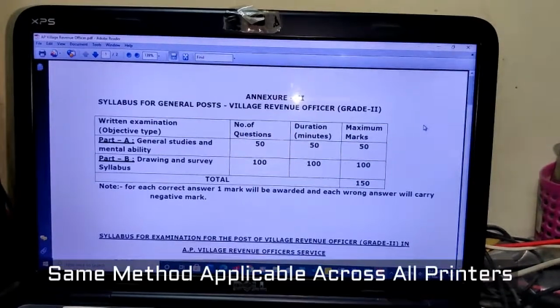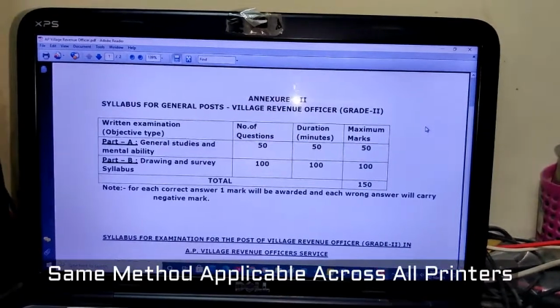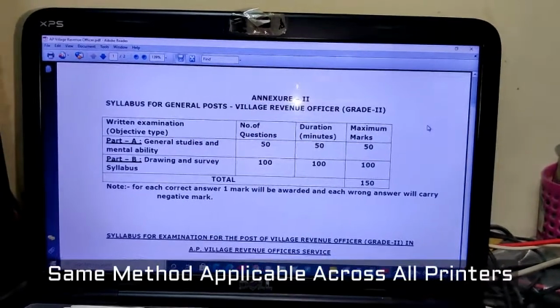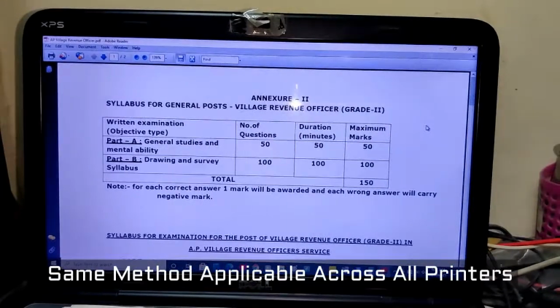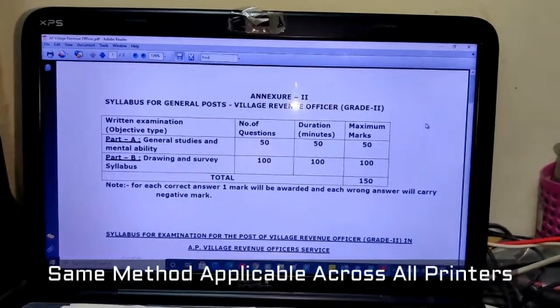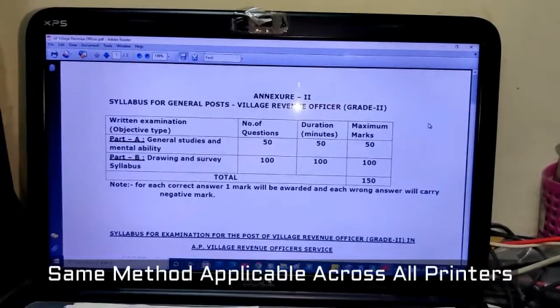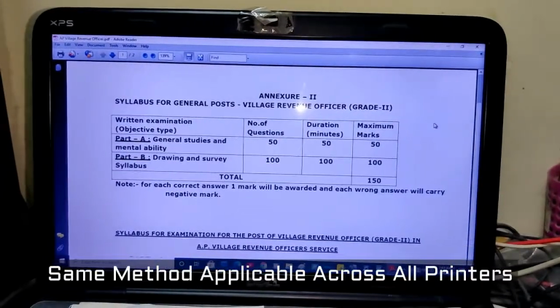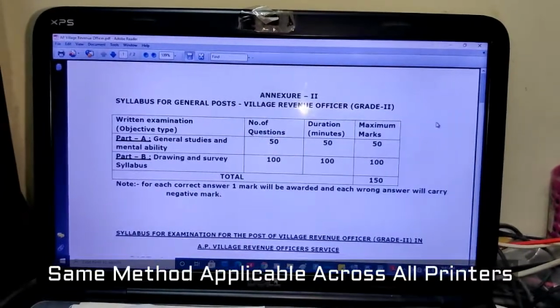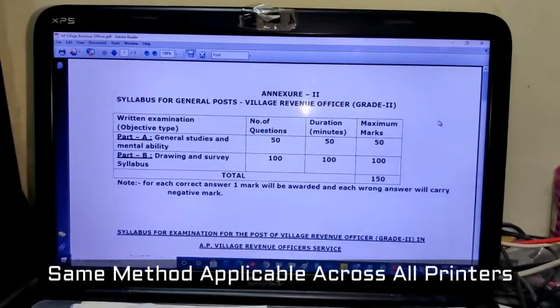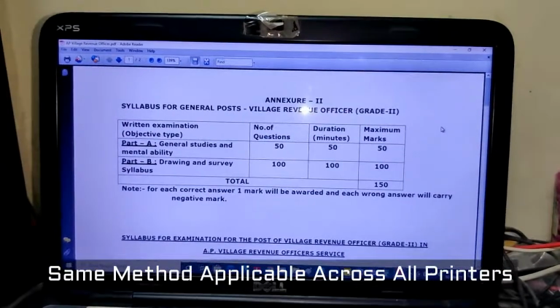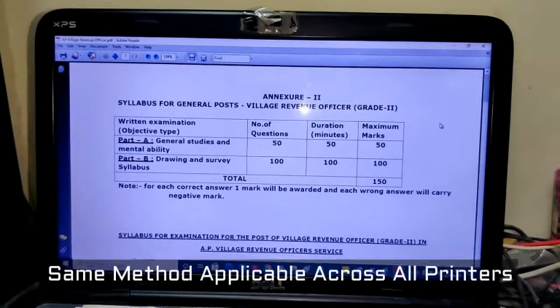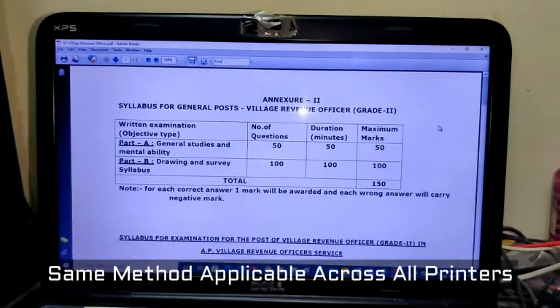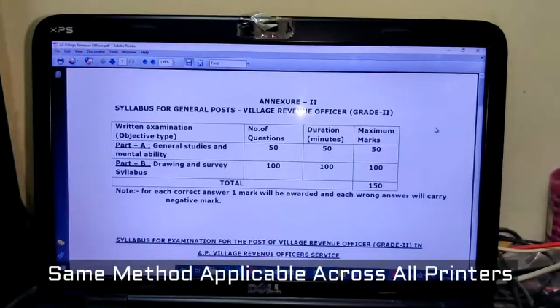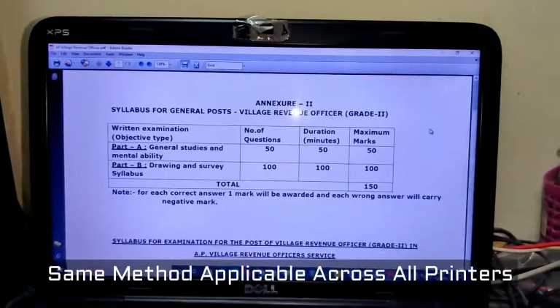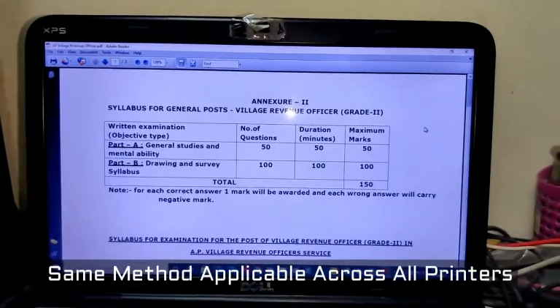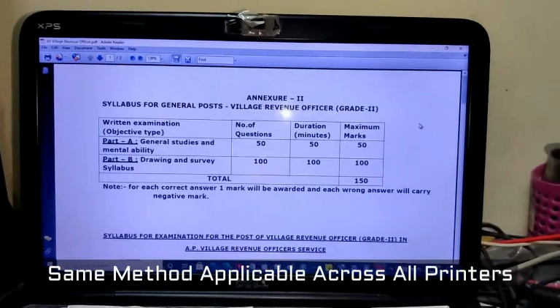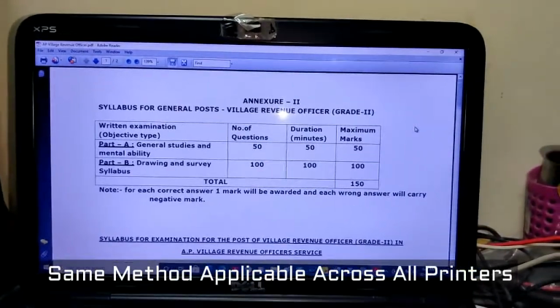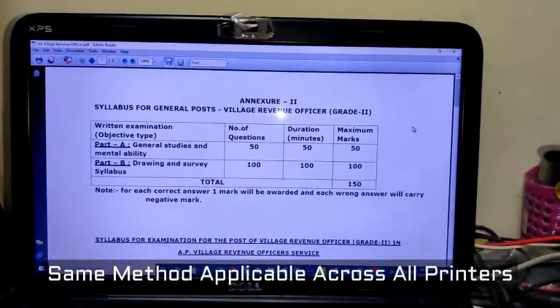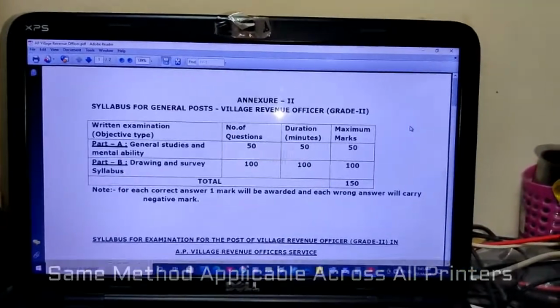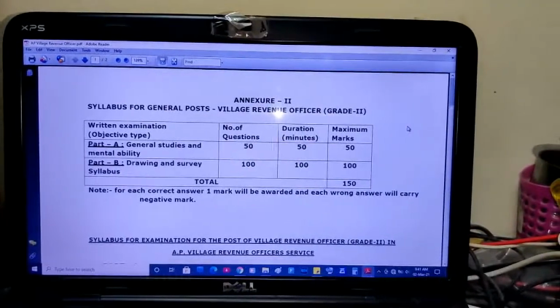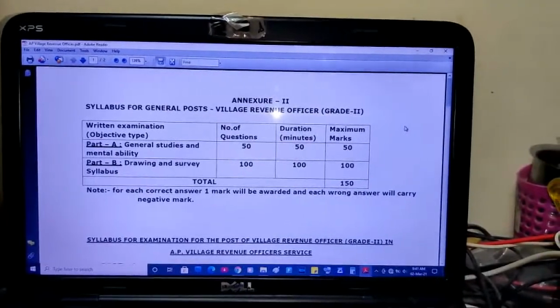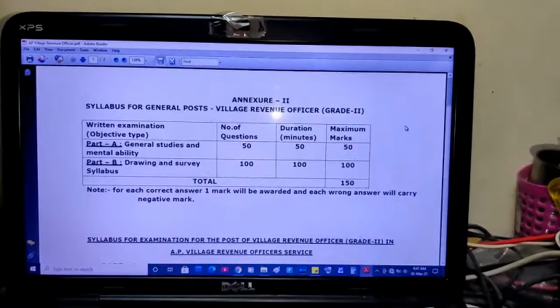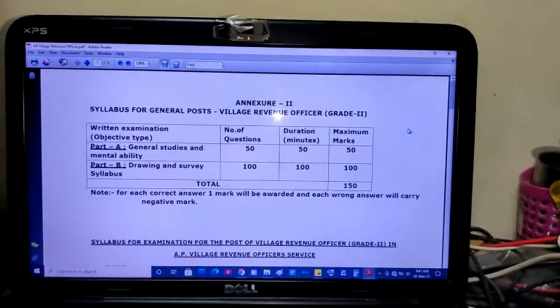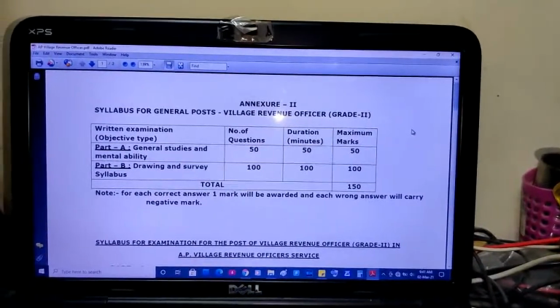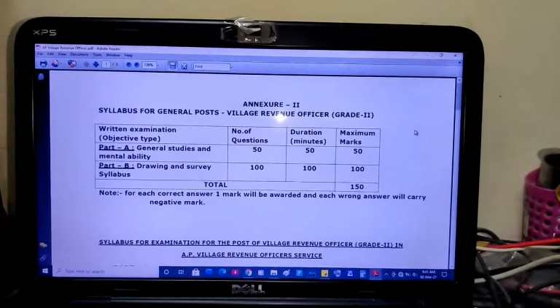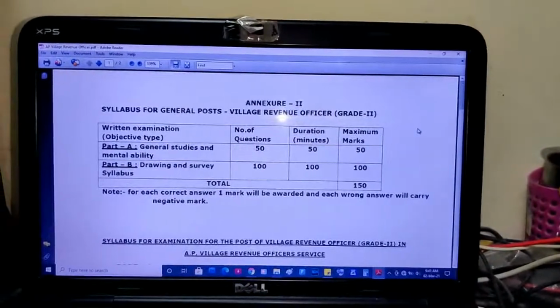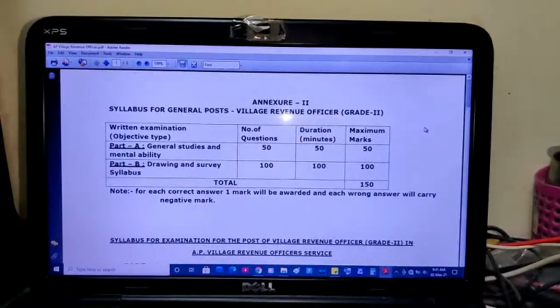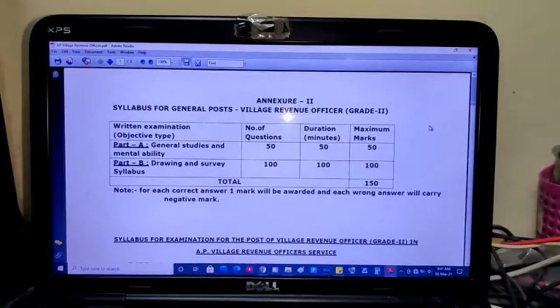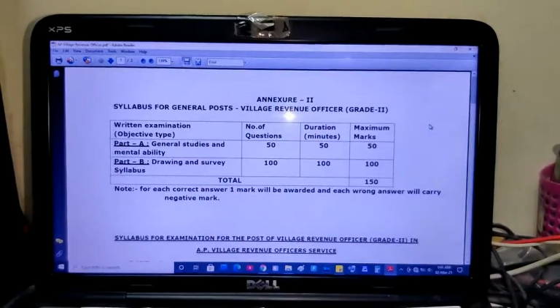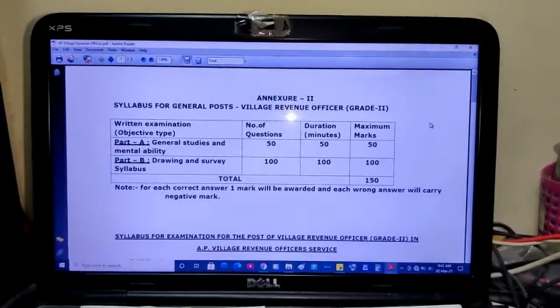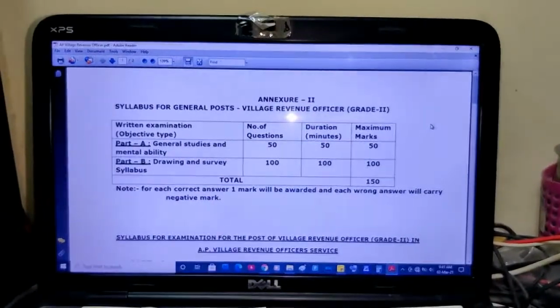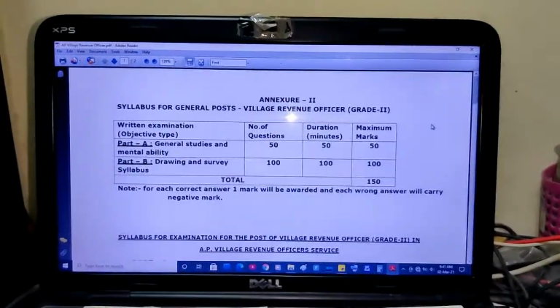Hi friends, coming straight into the video — how to print double side, or technically known as duplex printing. So let's see the process.